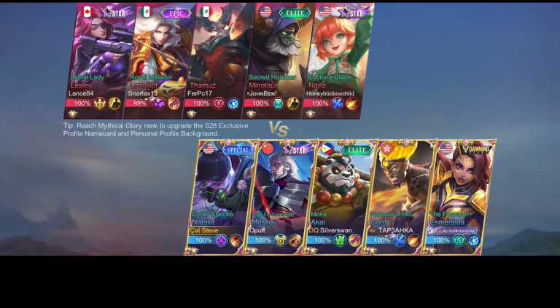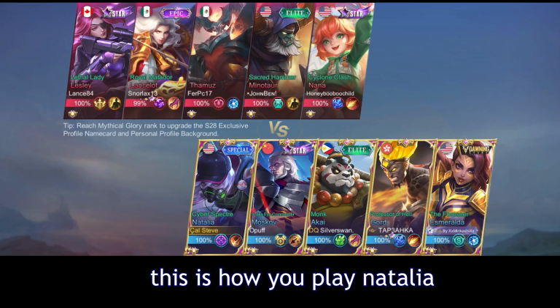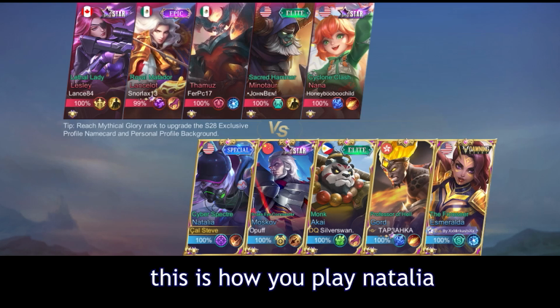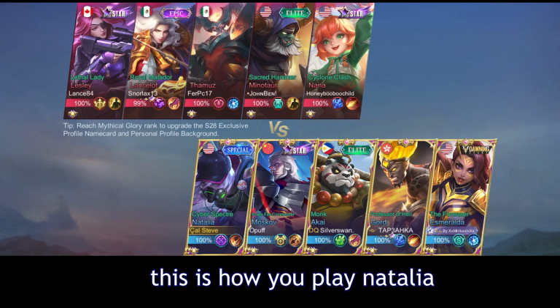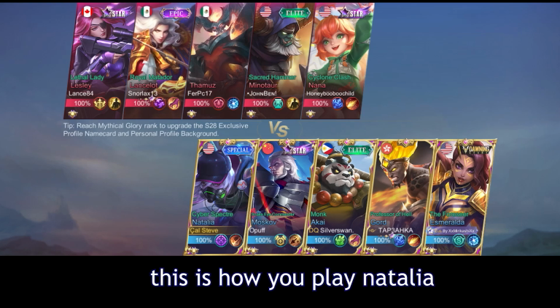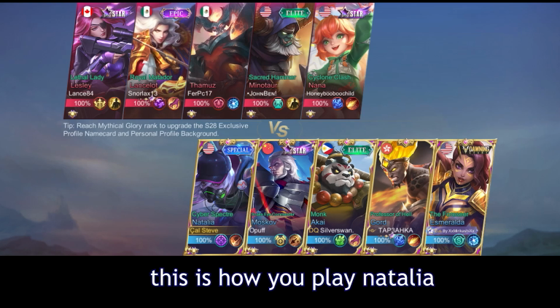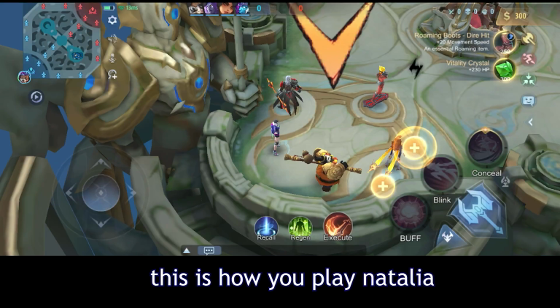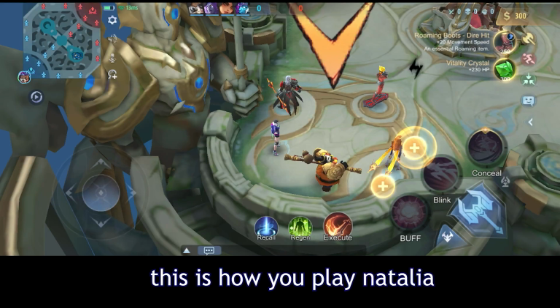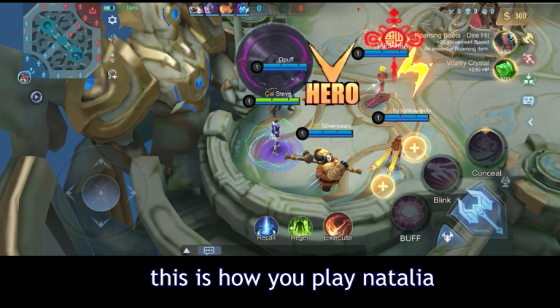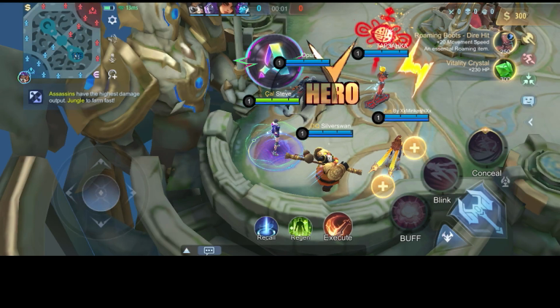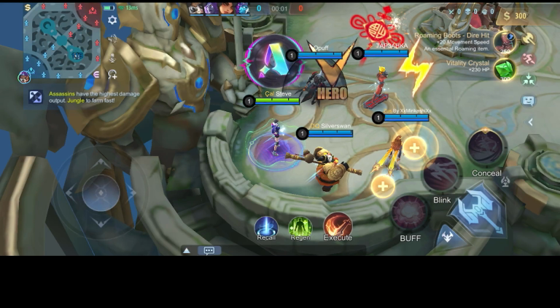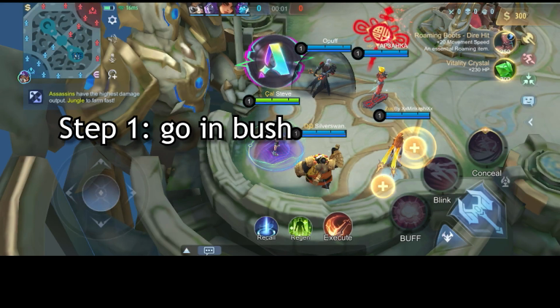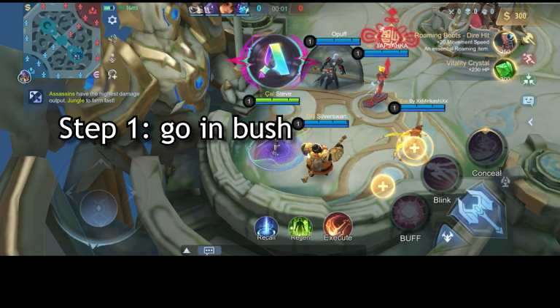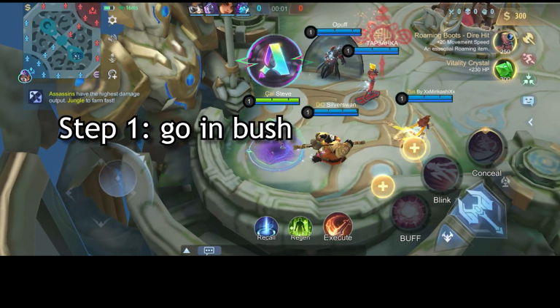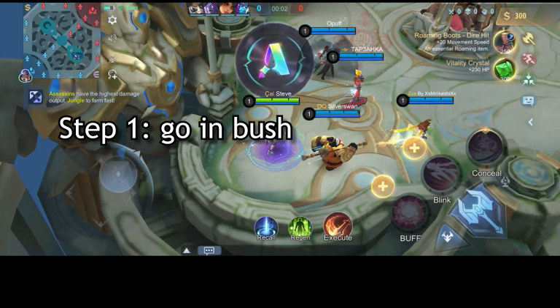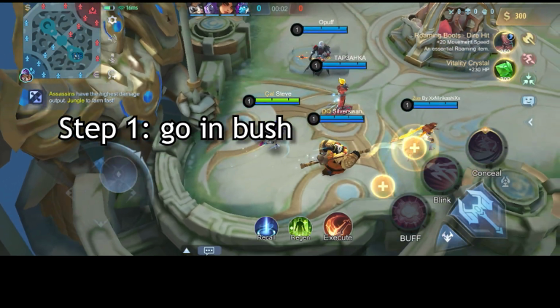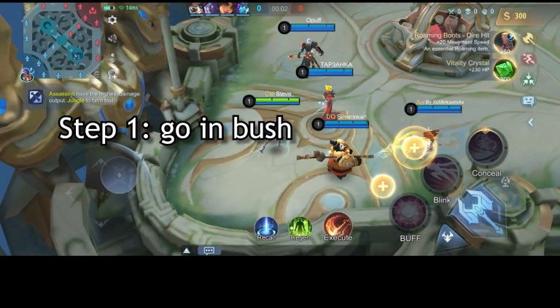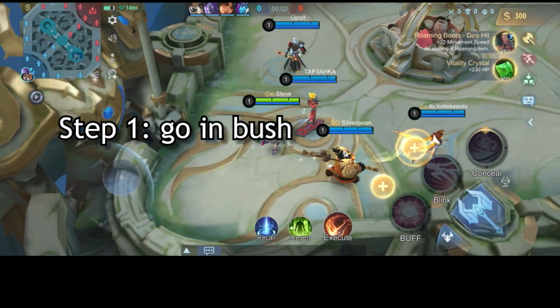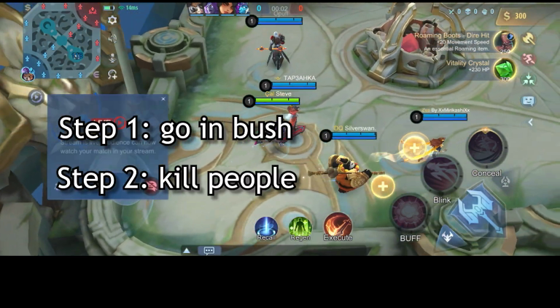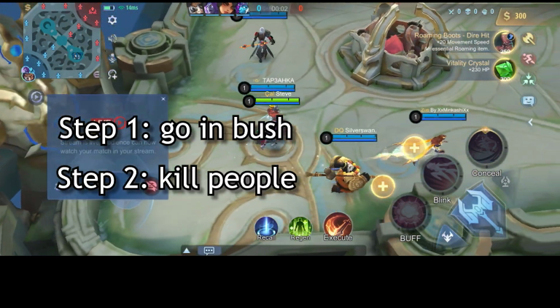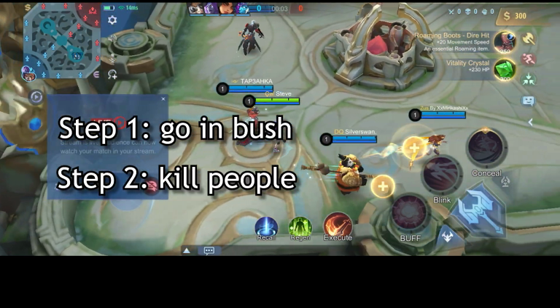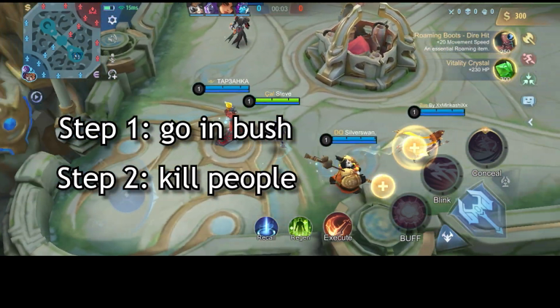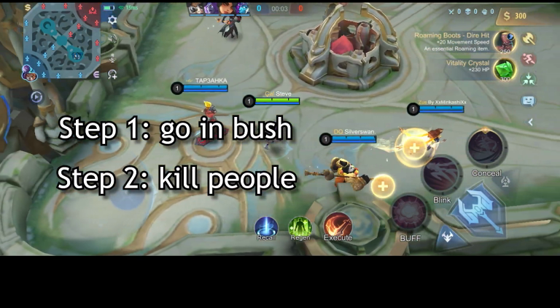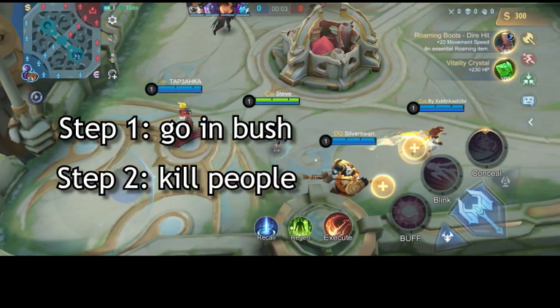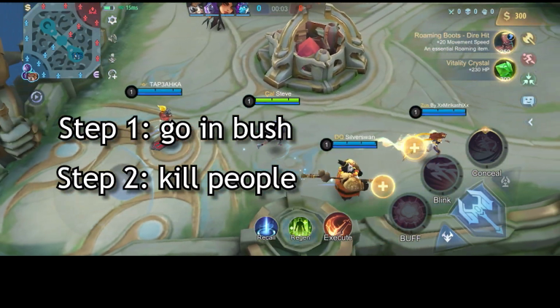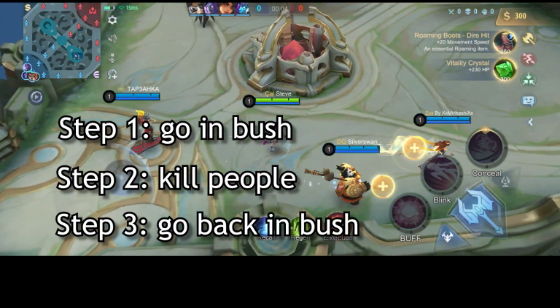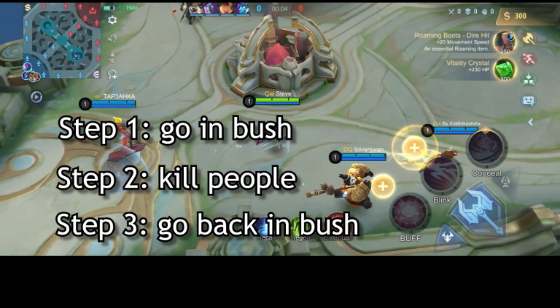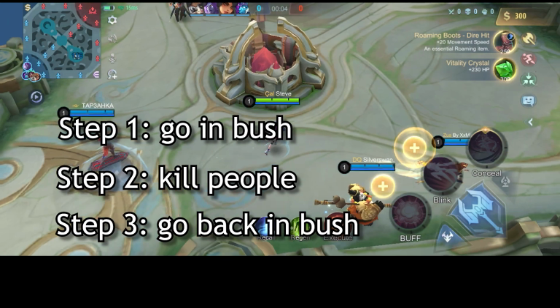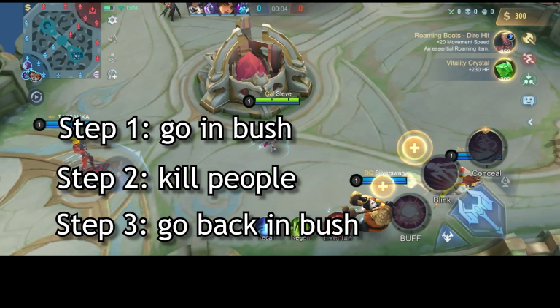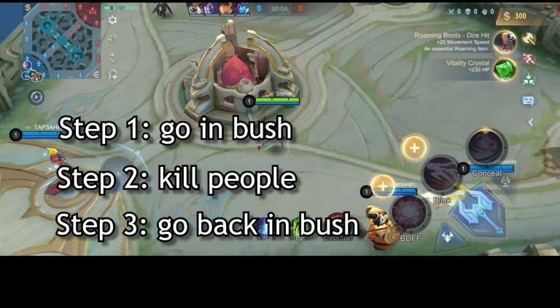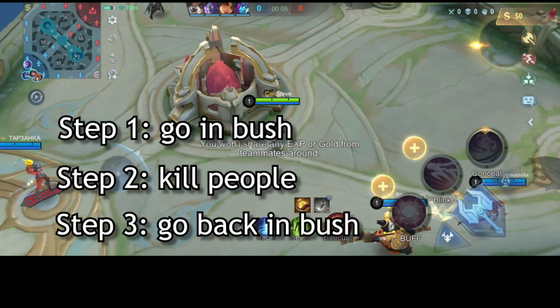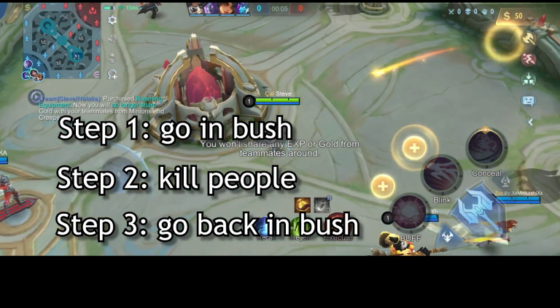This is how you play Natalia. Step one, go in bush. Step two, kill people. Step three, go back in bush.